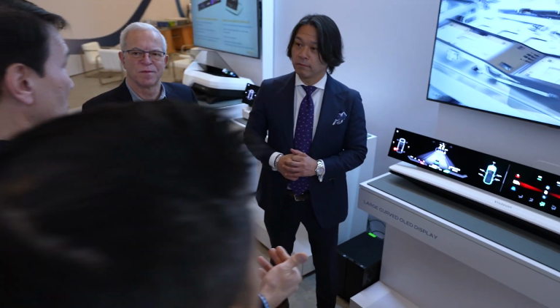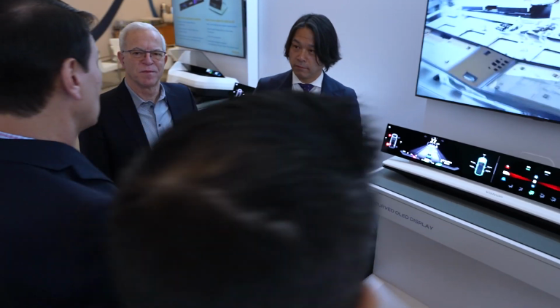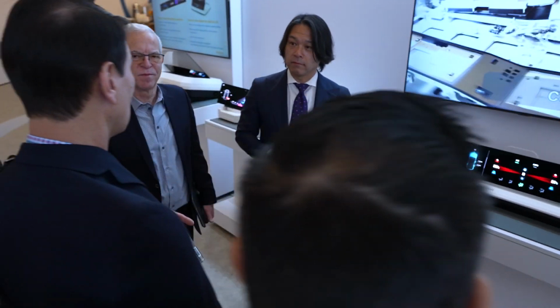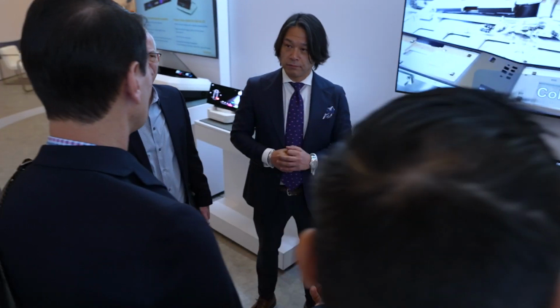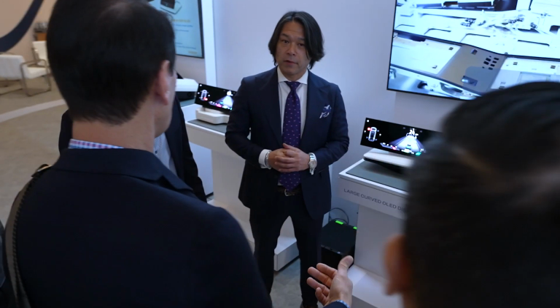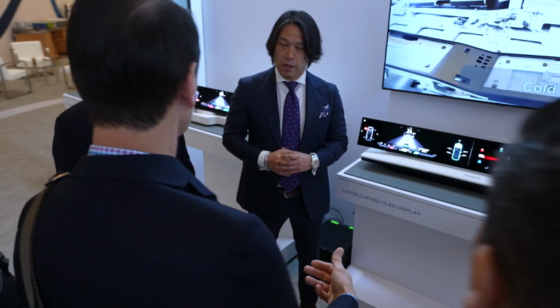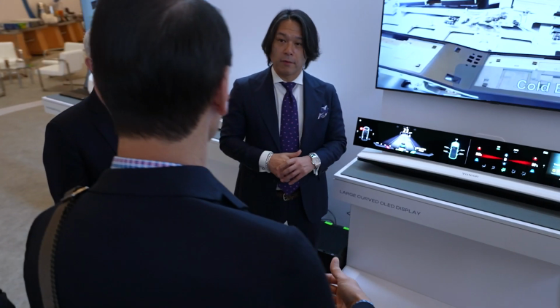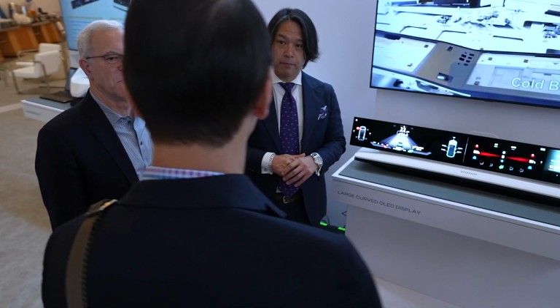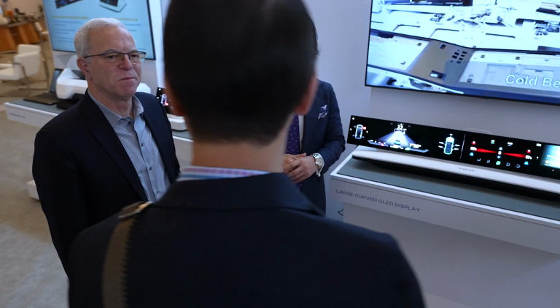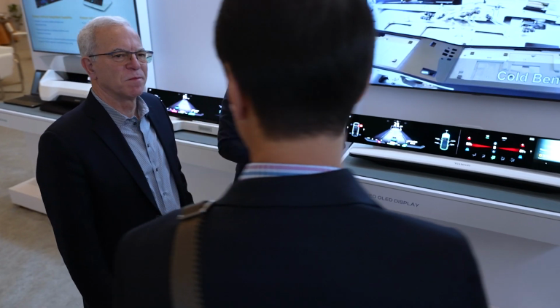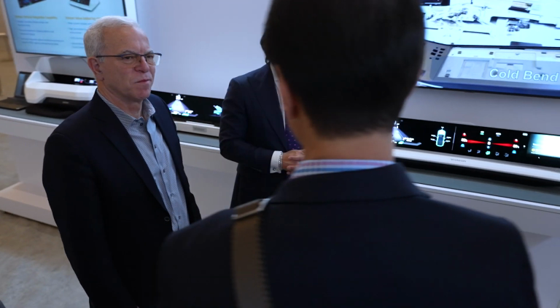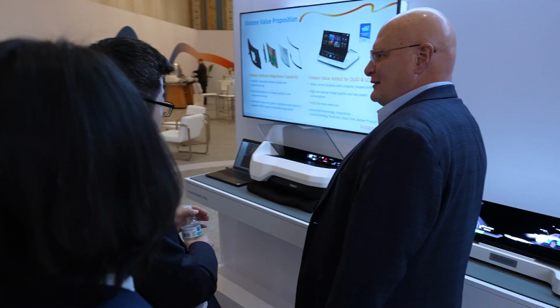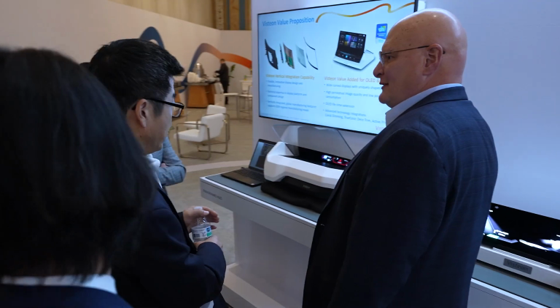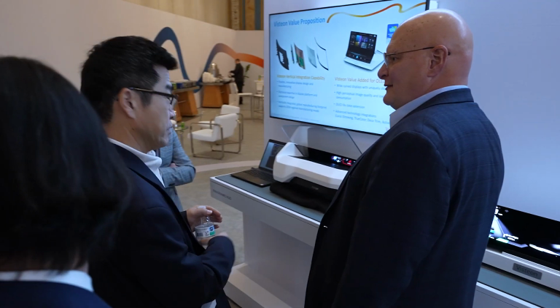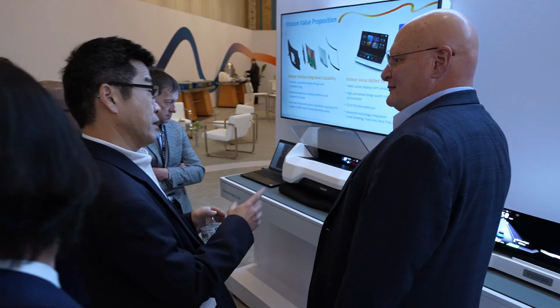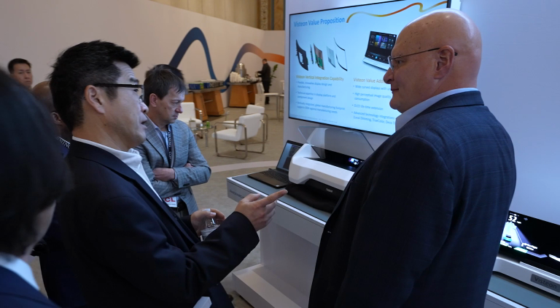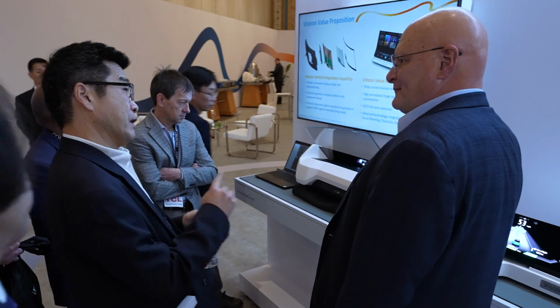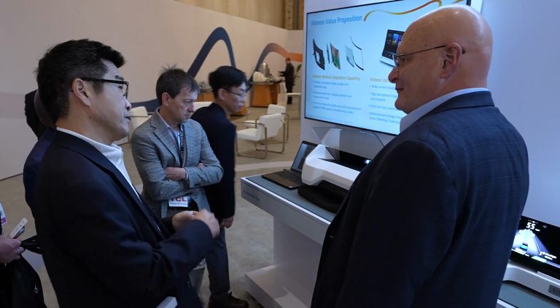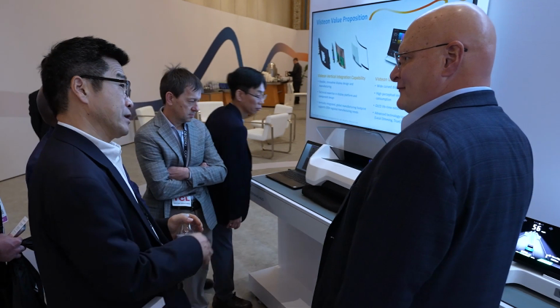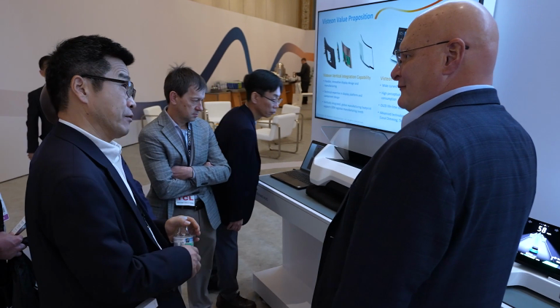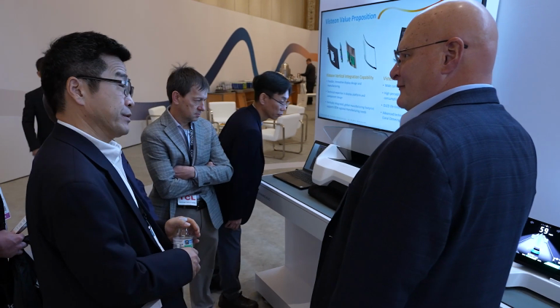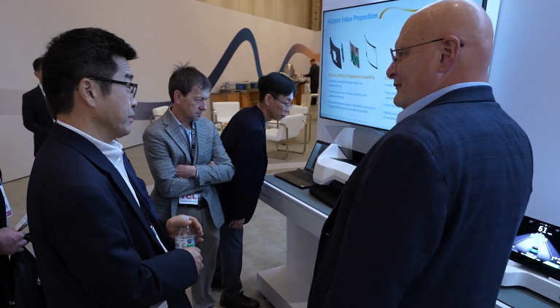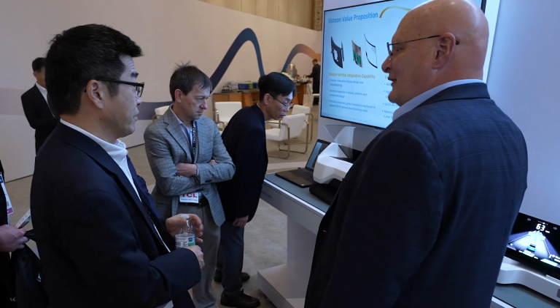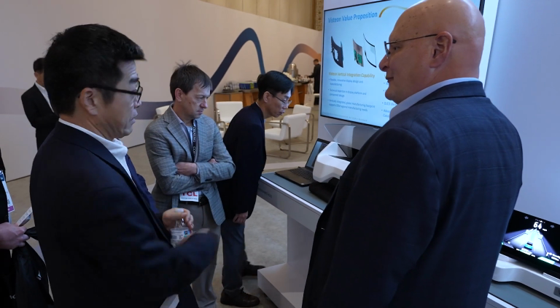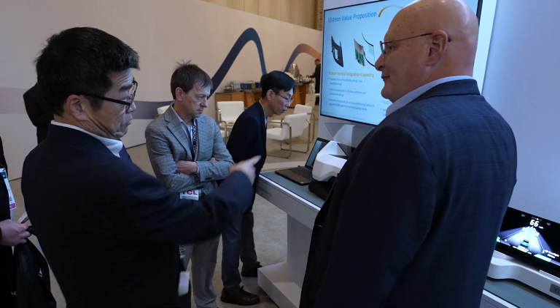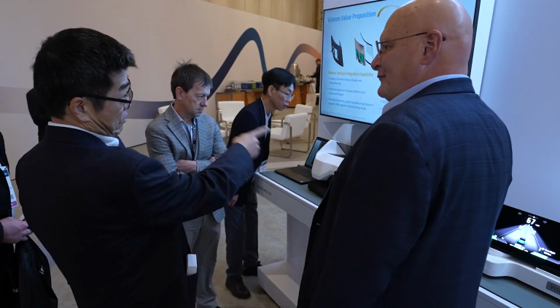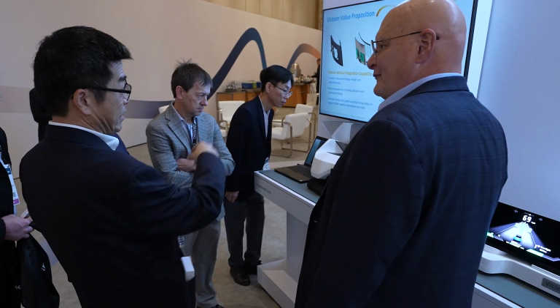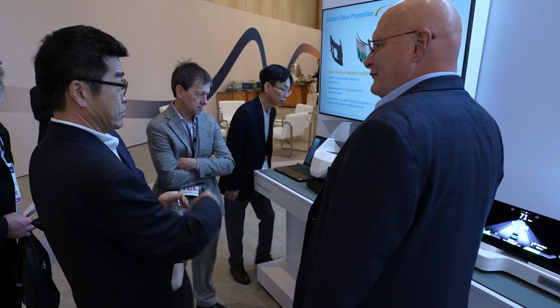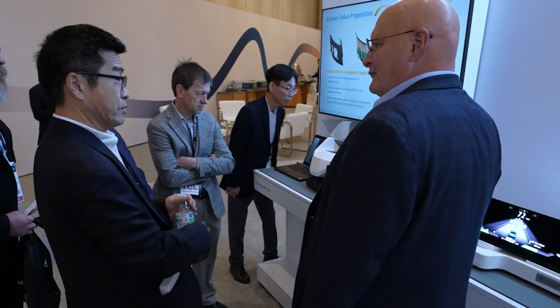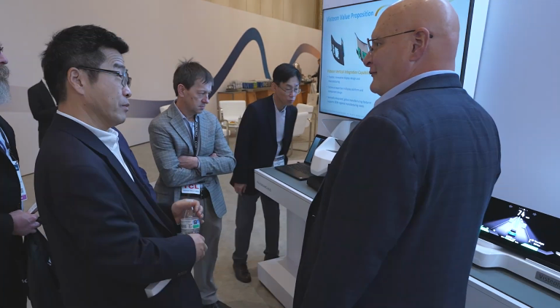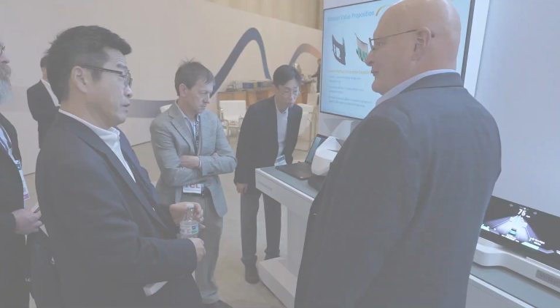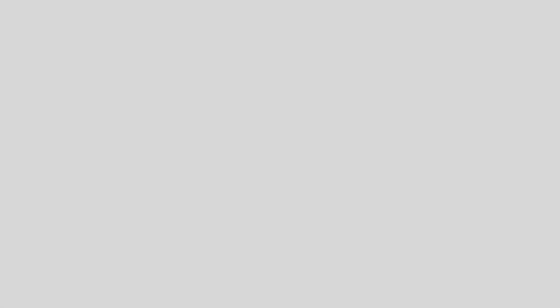It's so fun to be able to go out and demonstrate these kiosks — when we look at our customers, they're really excited about what they're seeing.